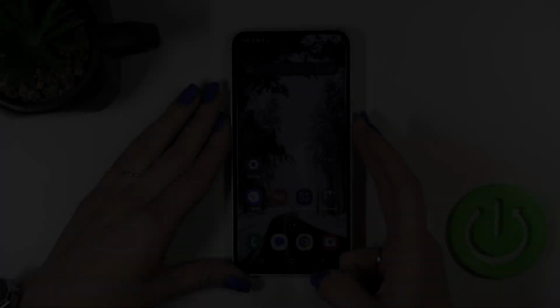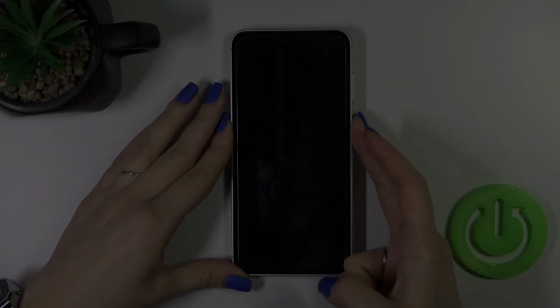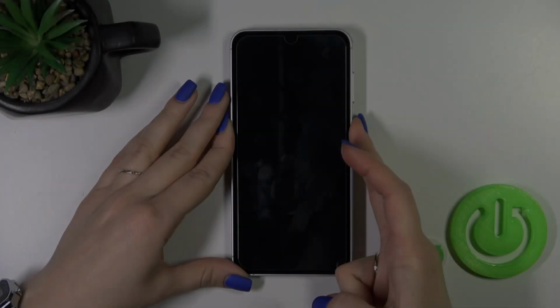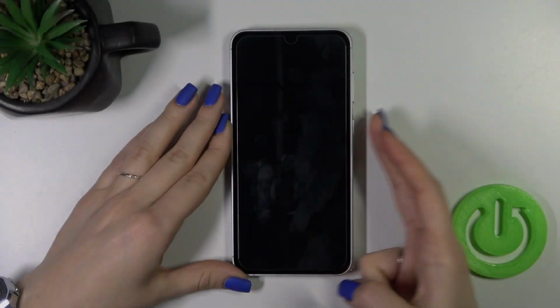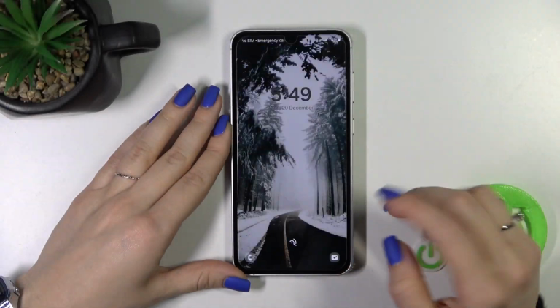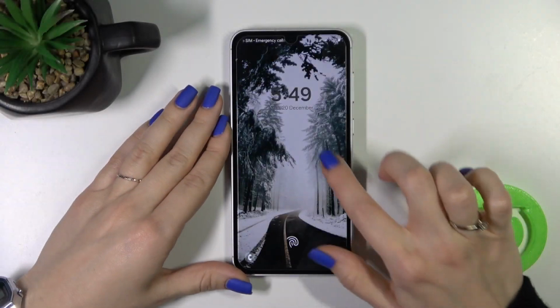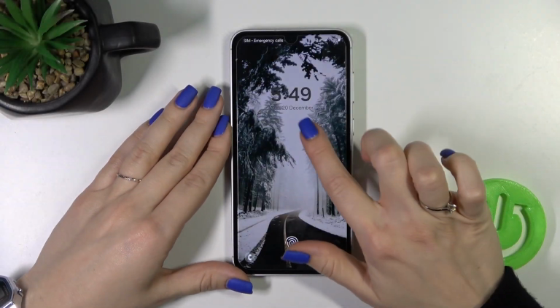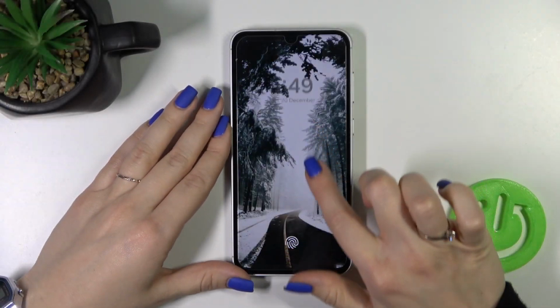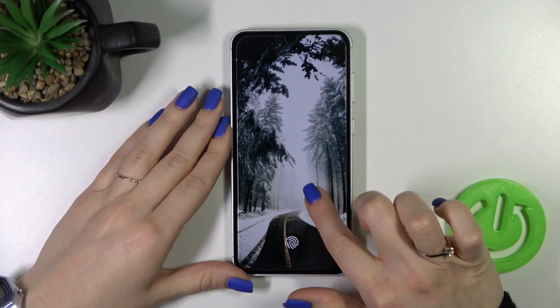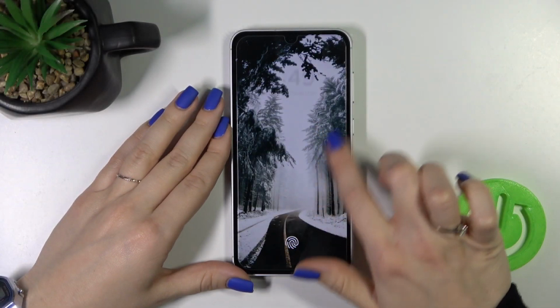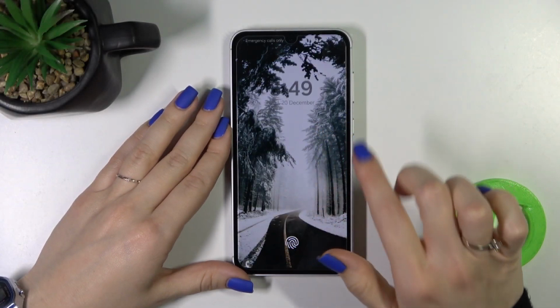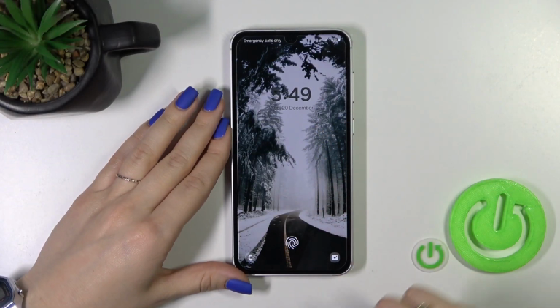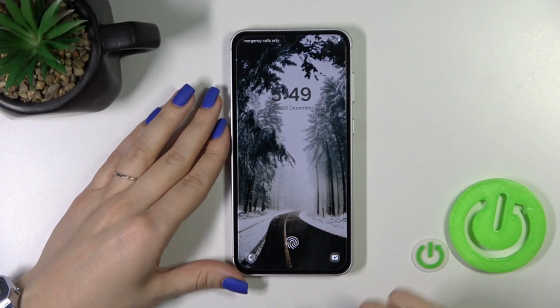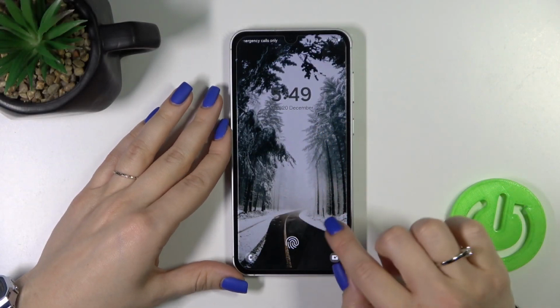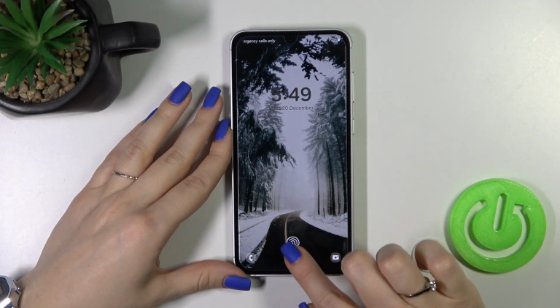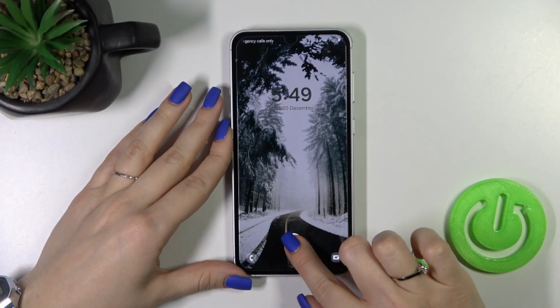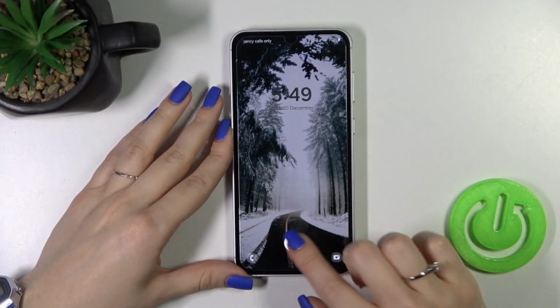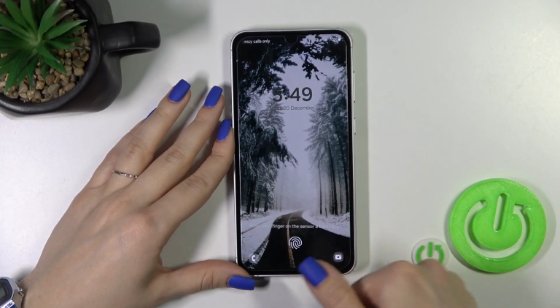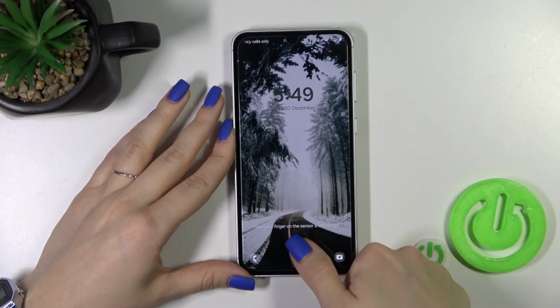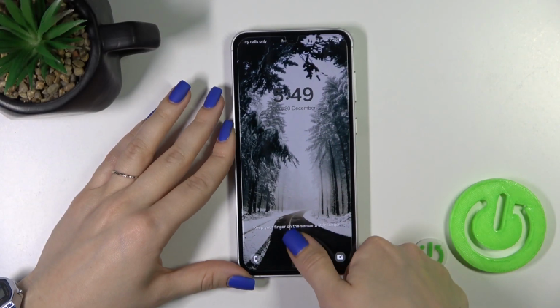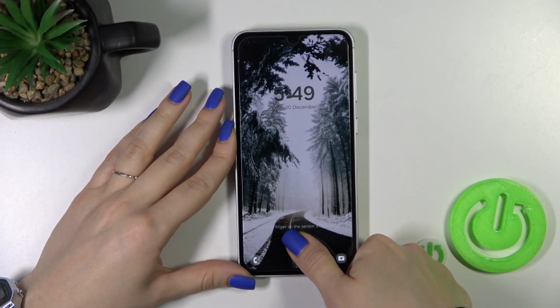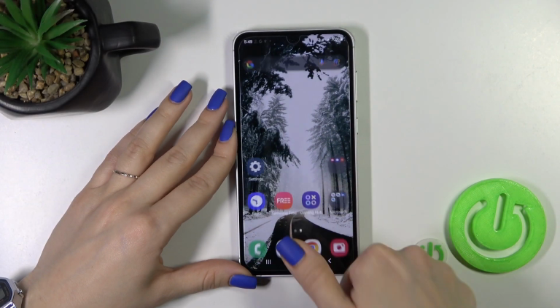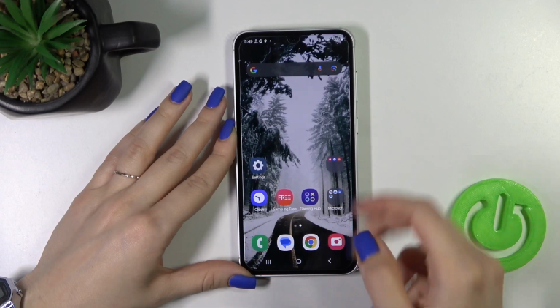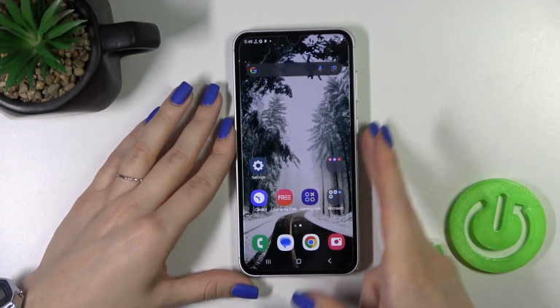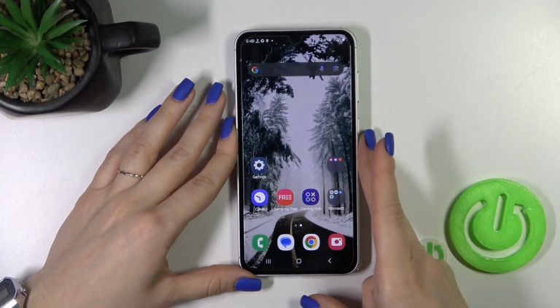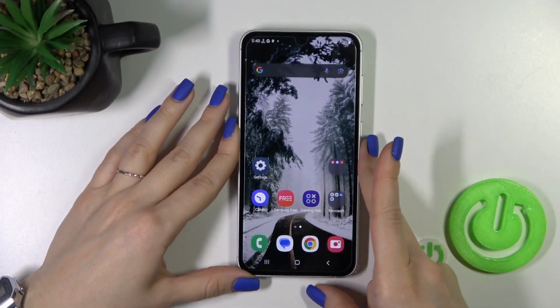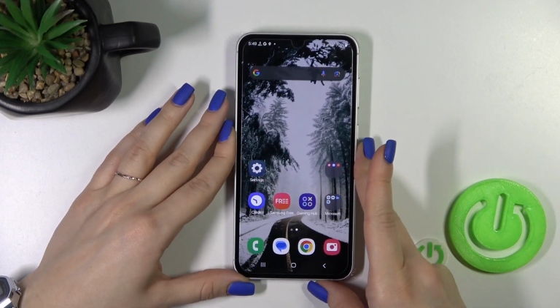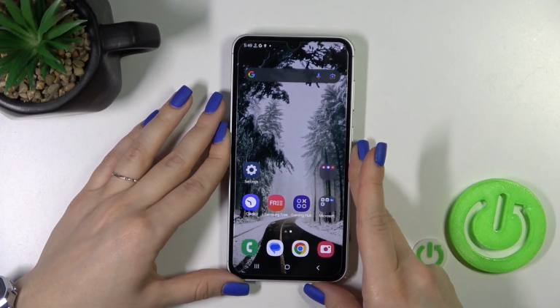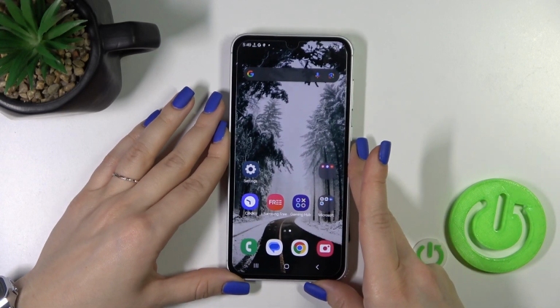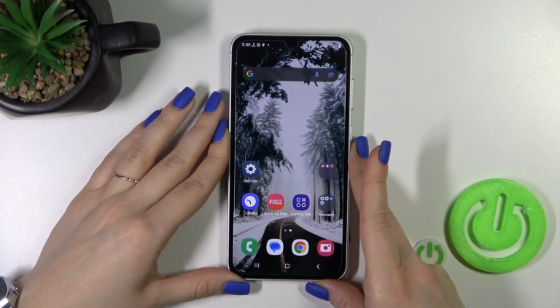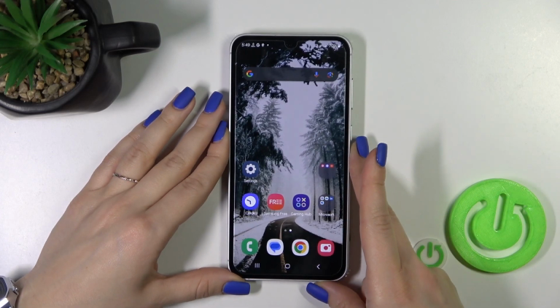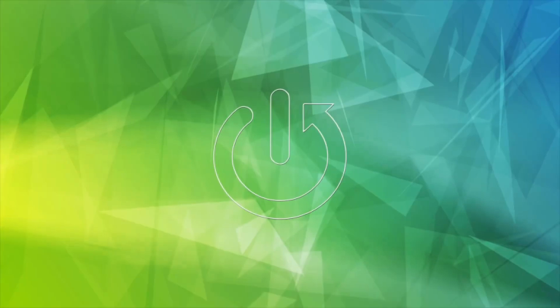Hi, today I'm Fred with my Samsung Galaxy F23V and I'll show you how to activate fingerprint sensor animation on this device.